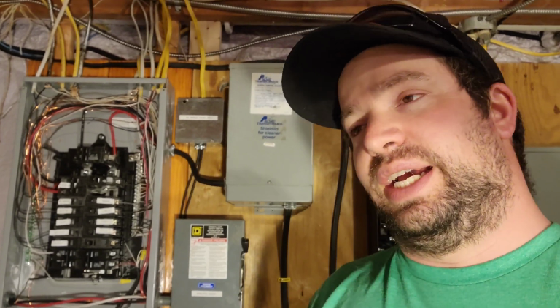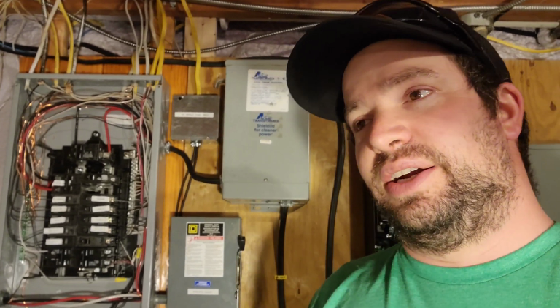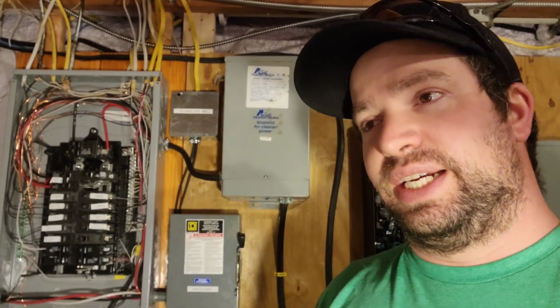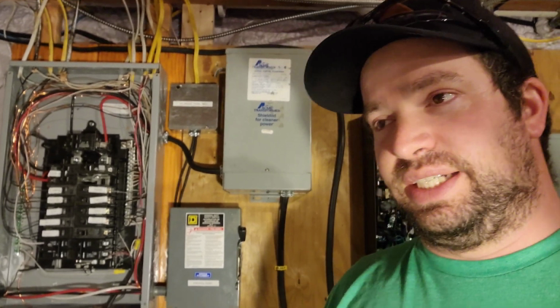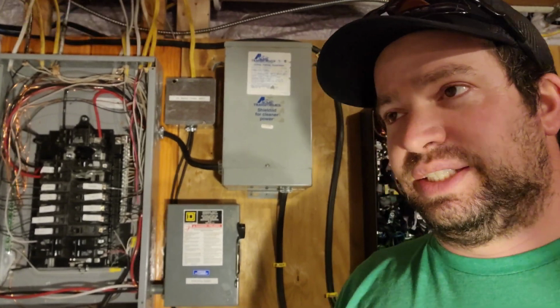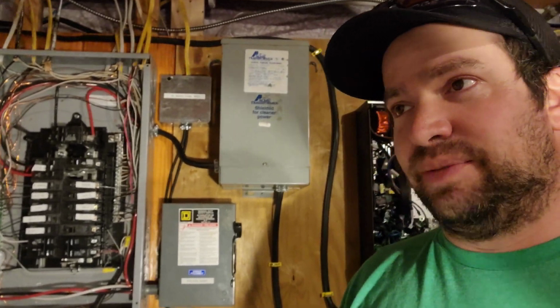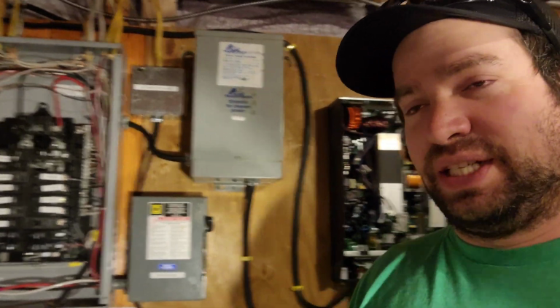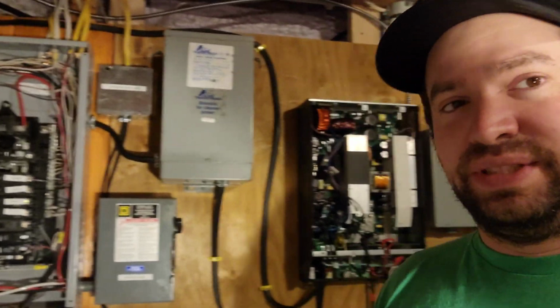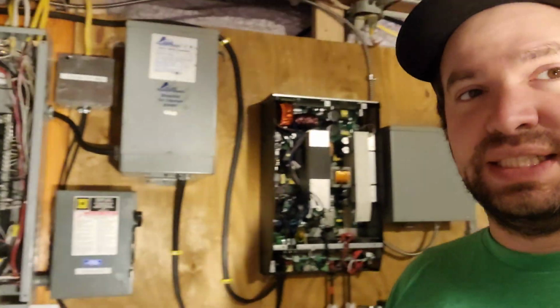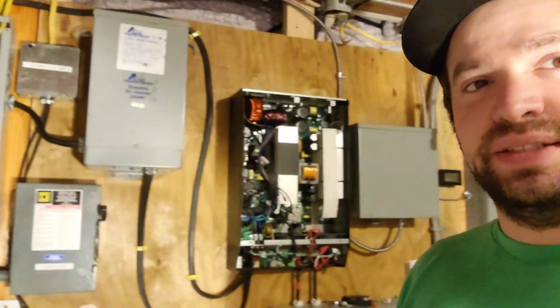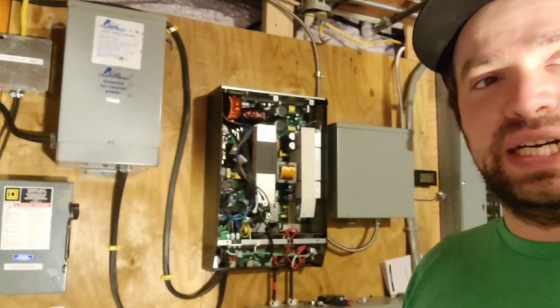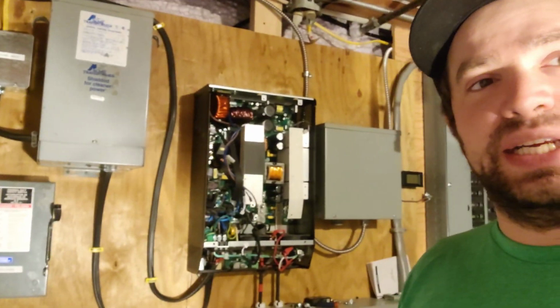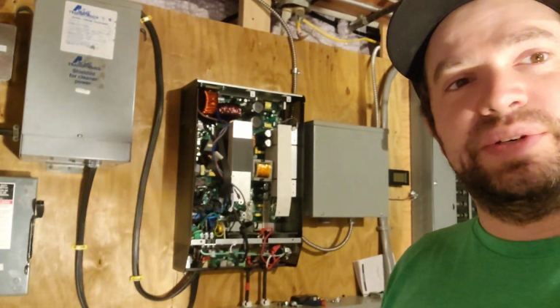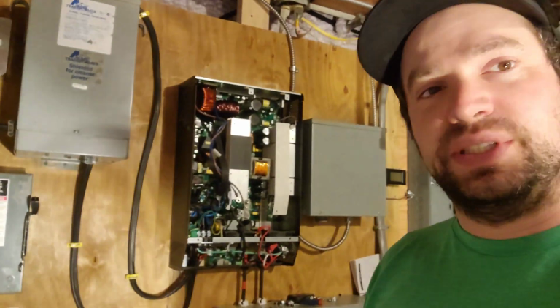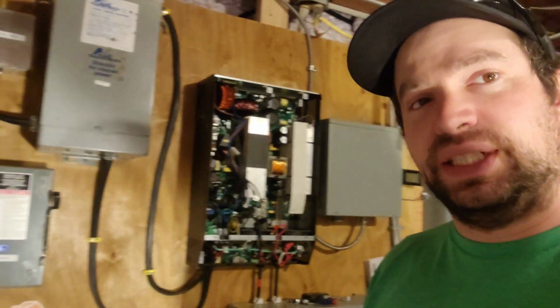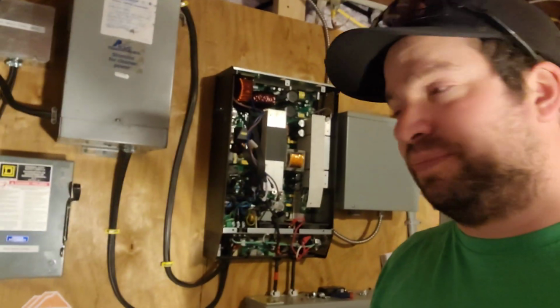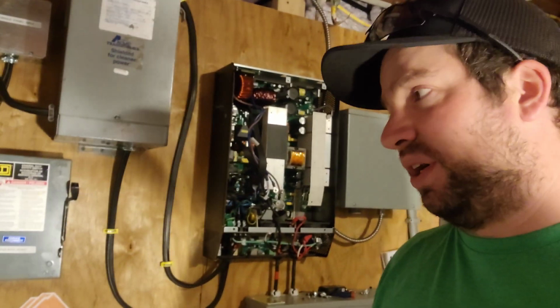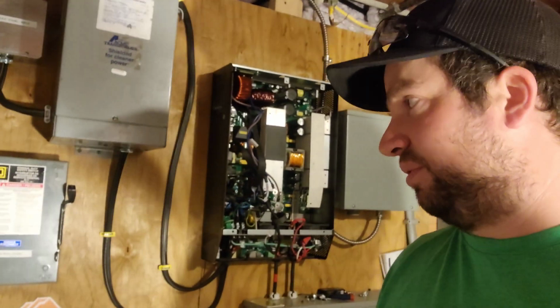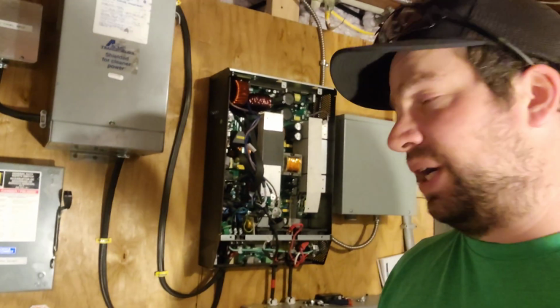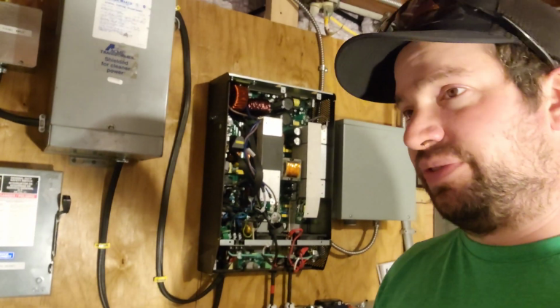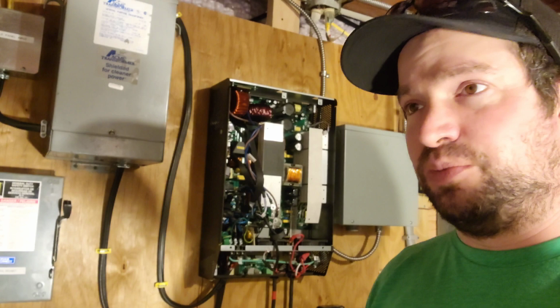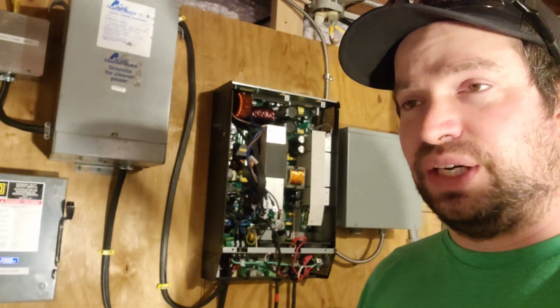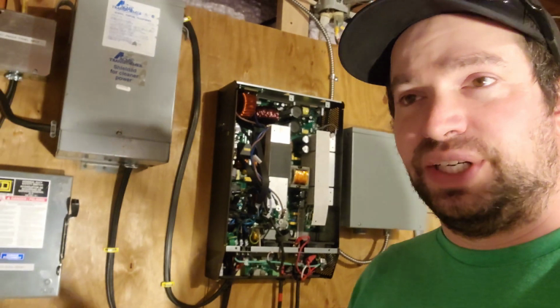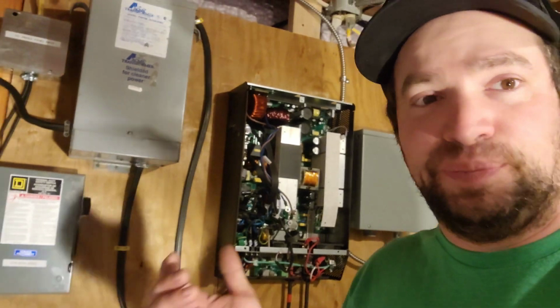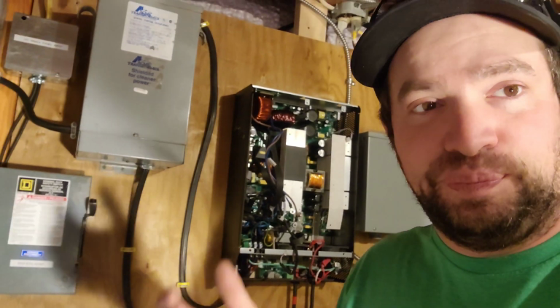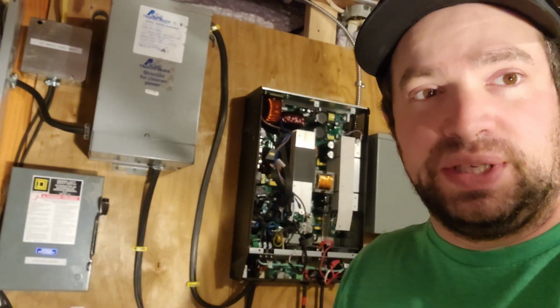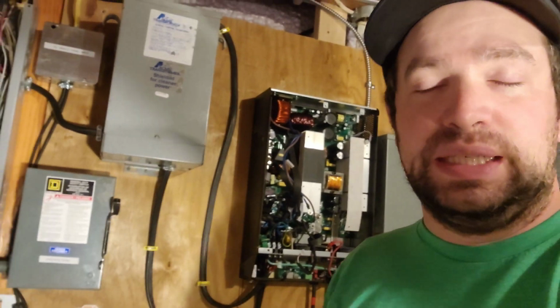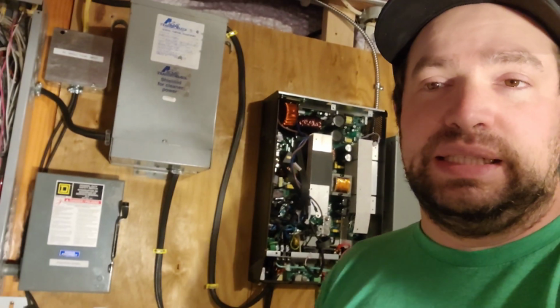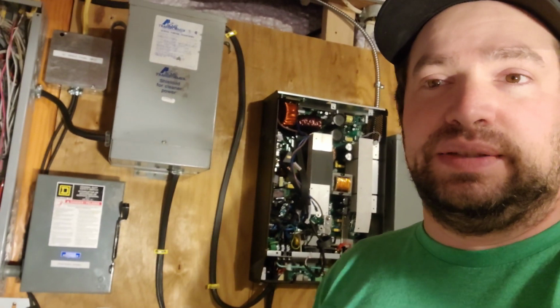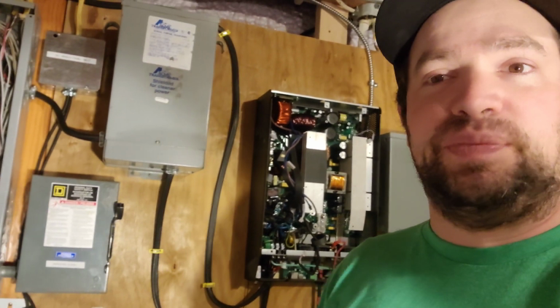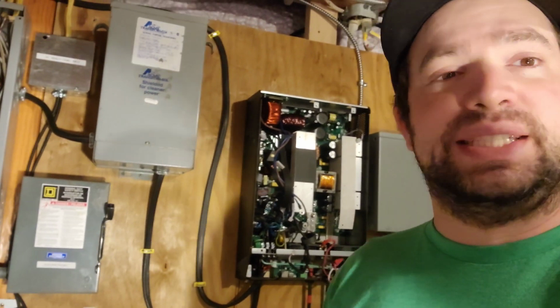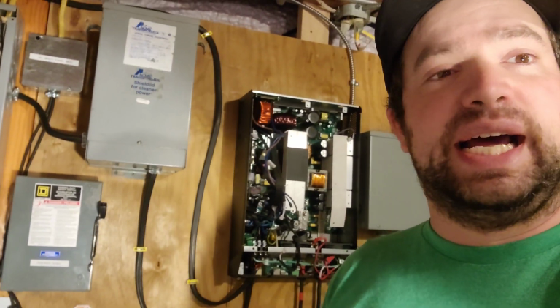I guess I consider myself lucky — it was only a few MOSFETs blown, and that's that.